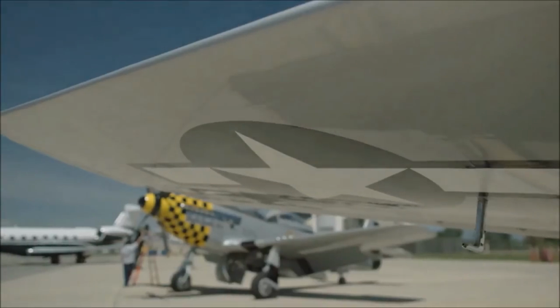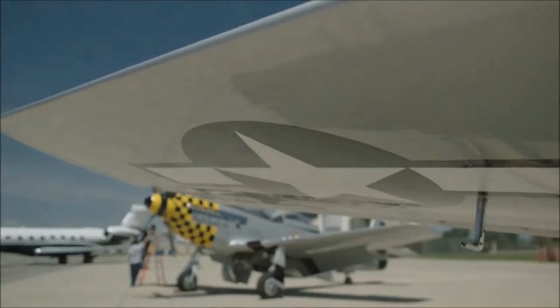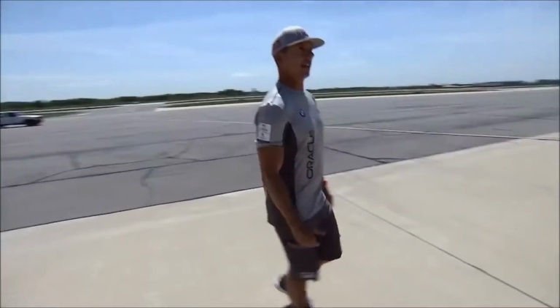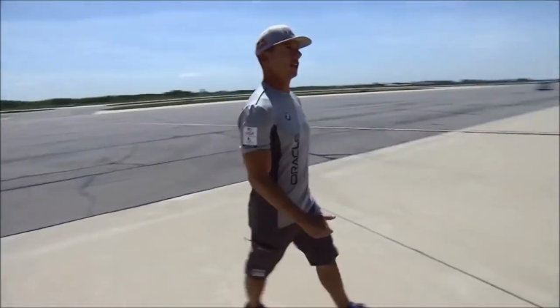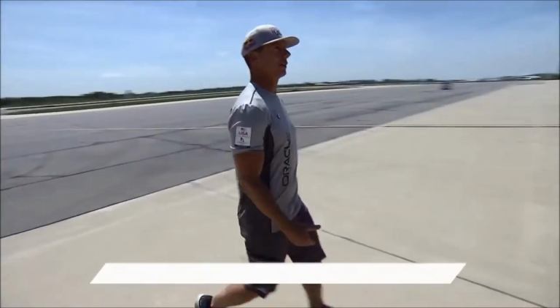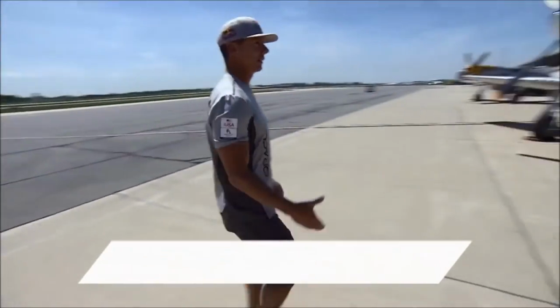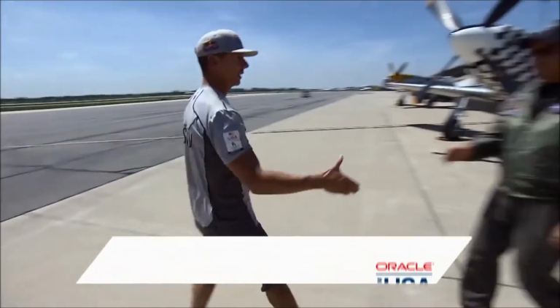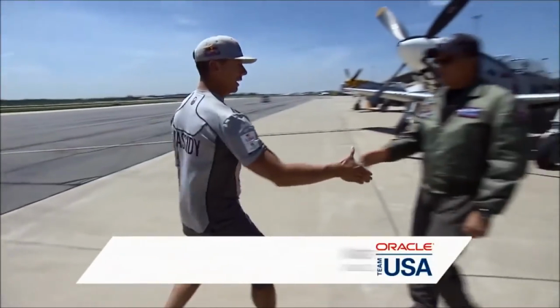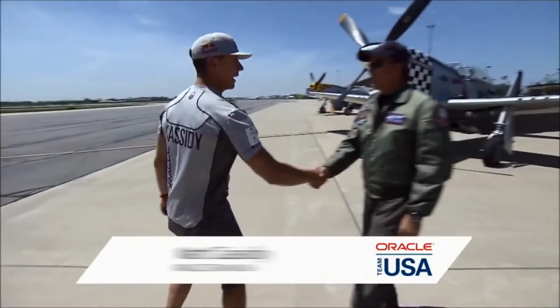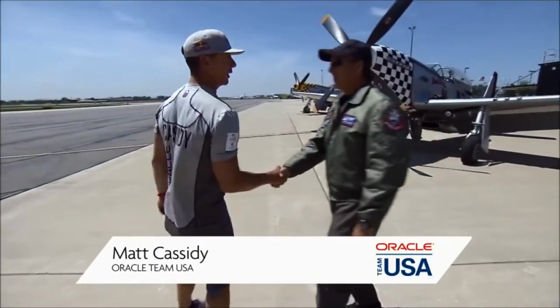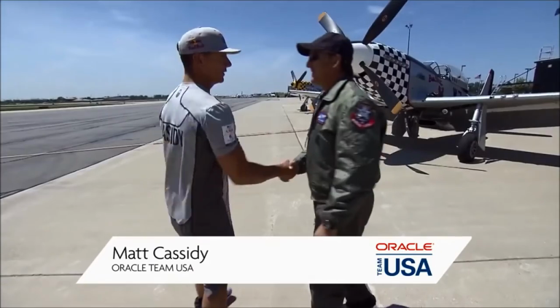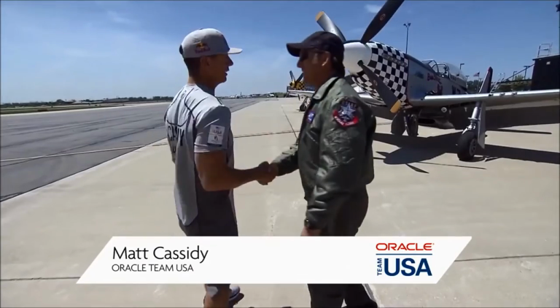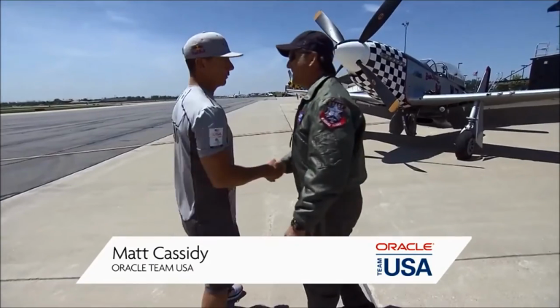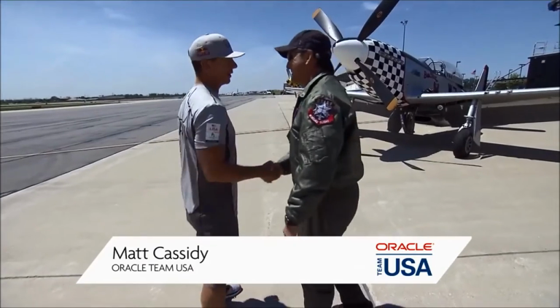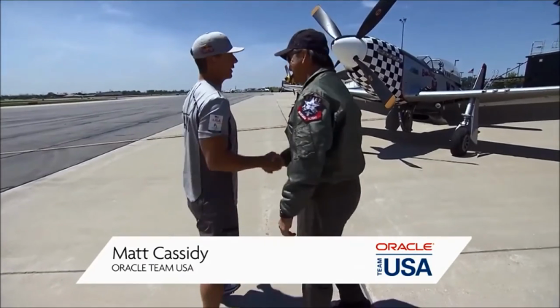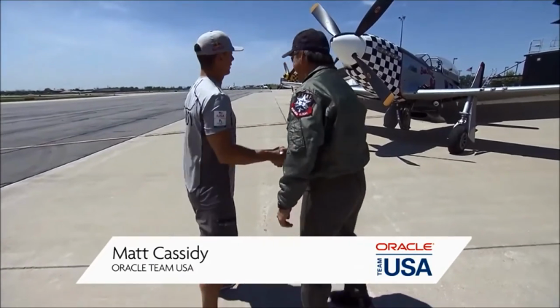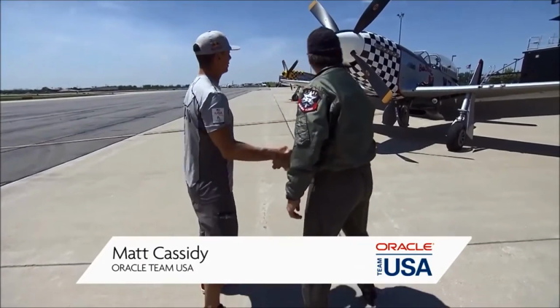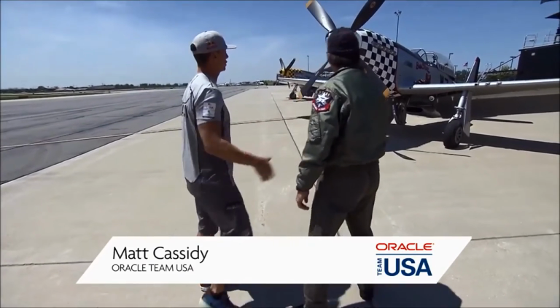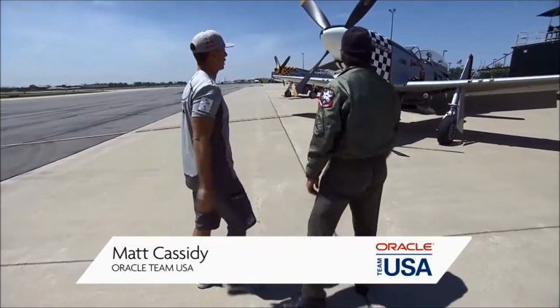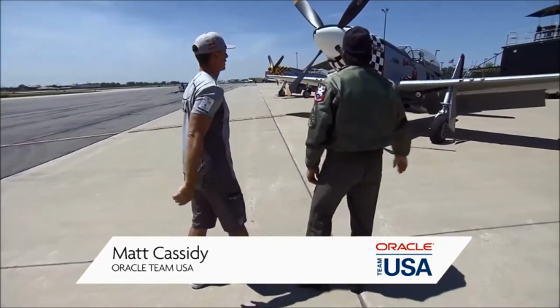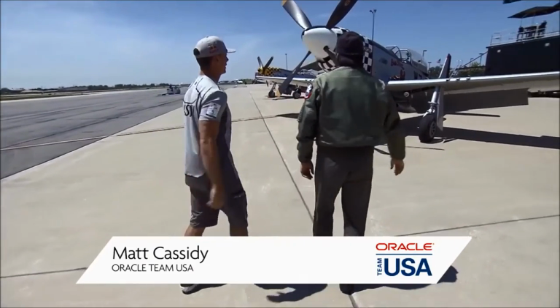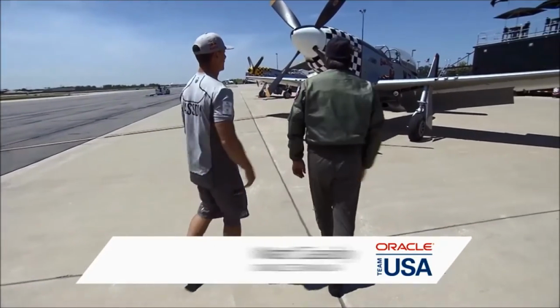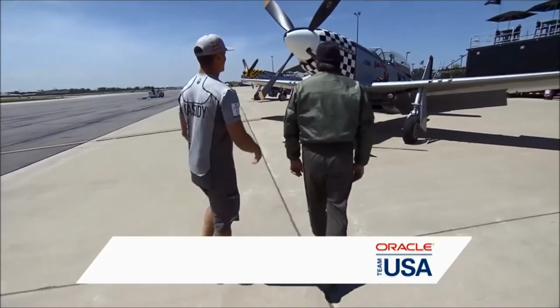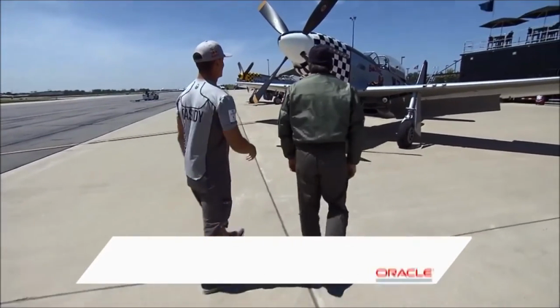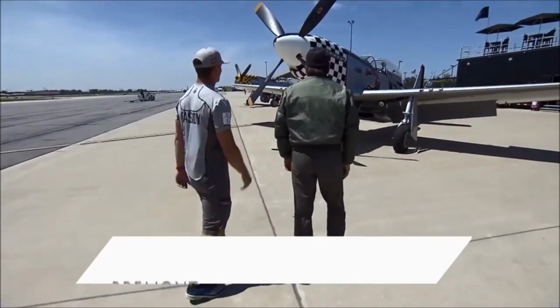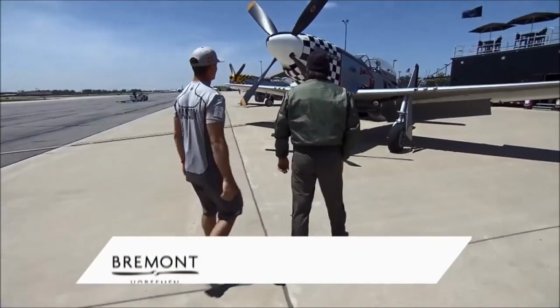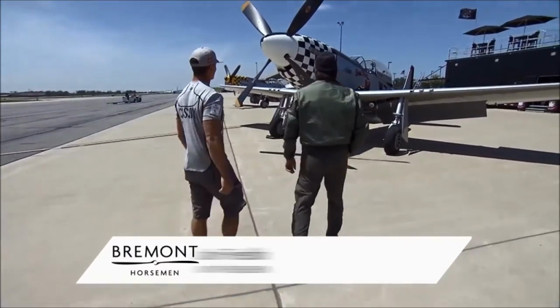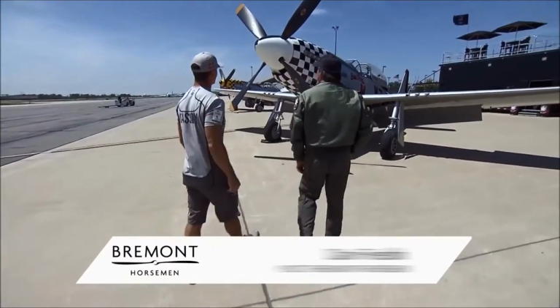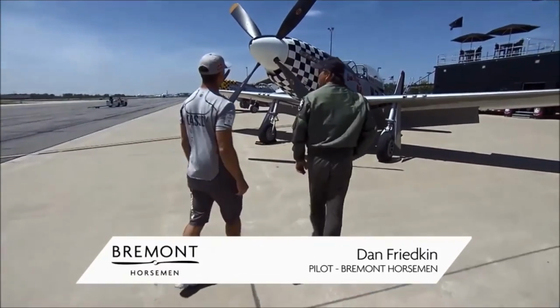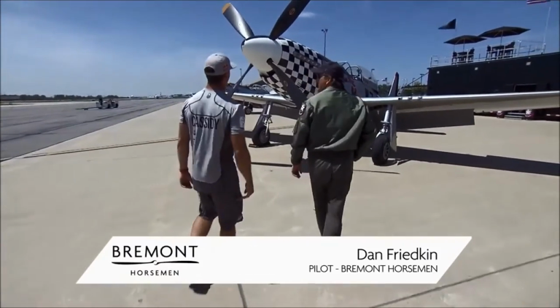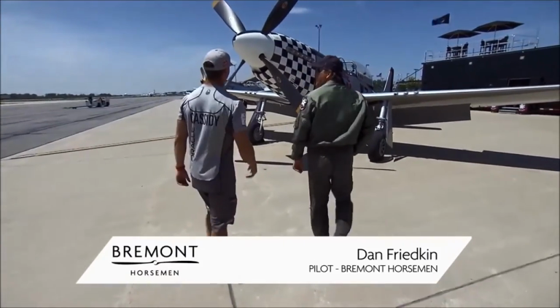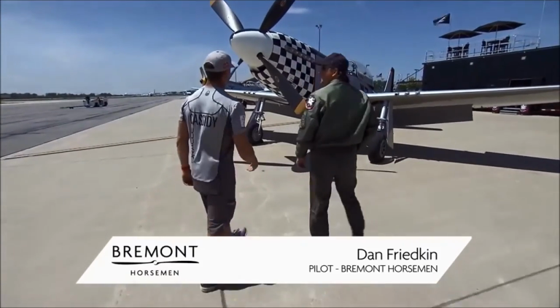Hey Dan, how you doing? About ready to roll. Great to see you, ready to do it for sure. So here she is, P51 Mustang.